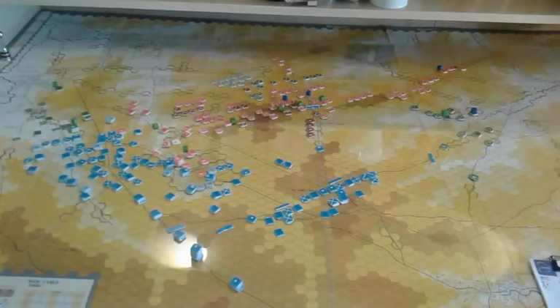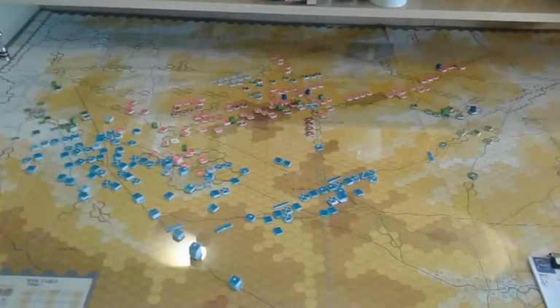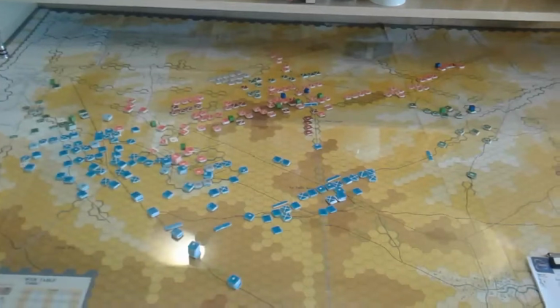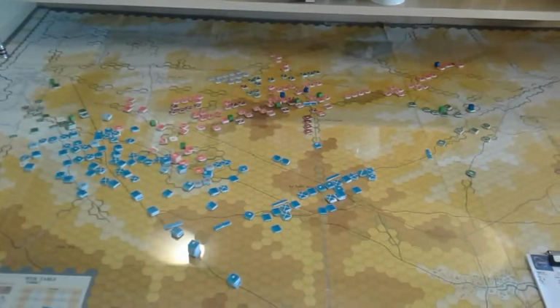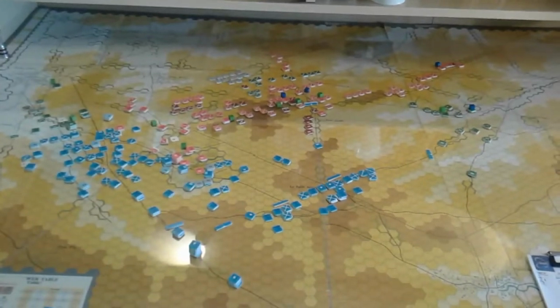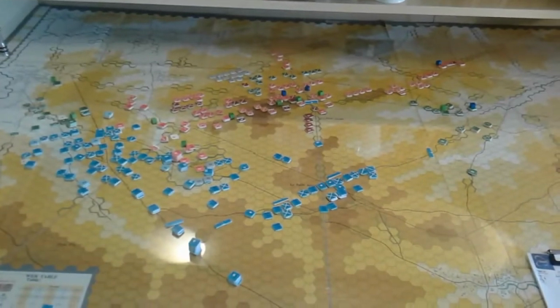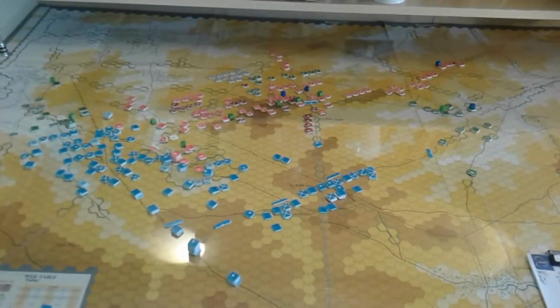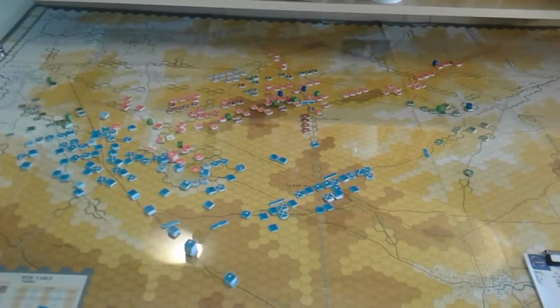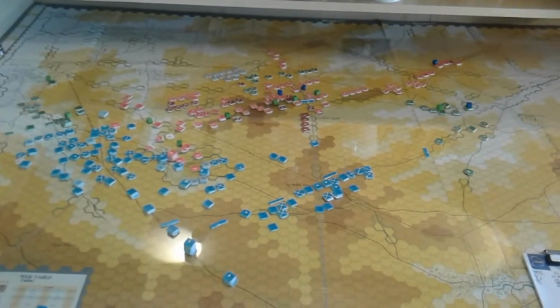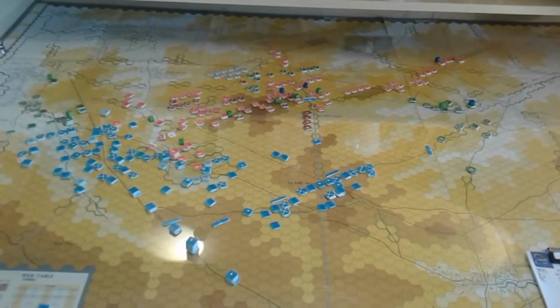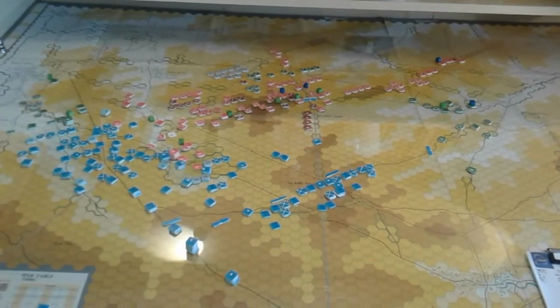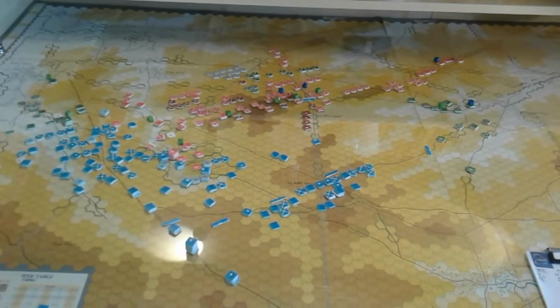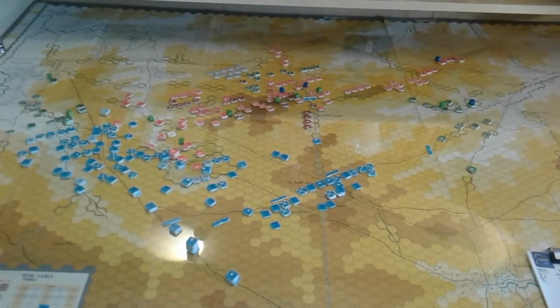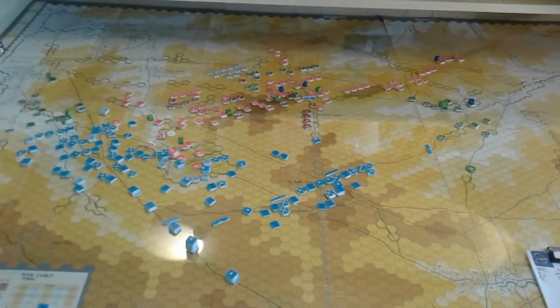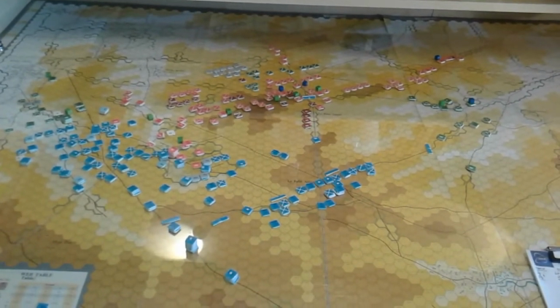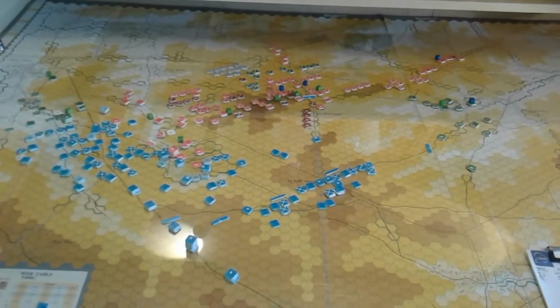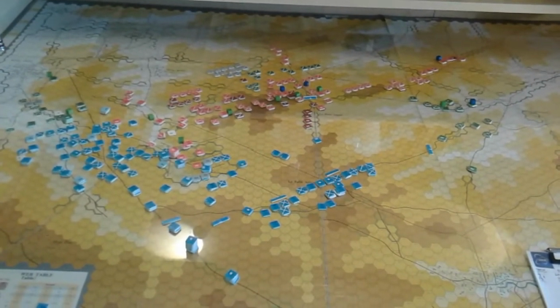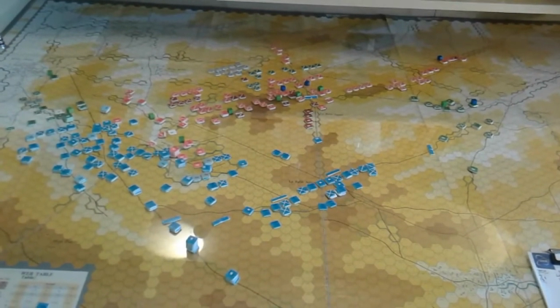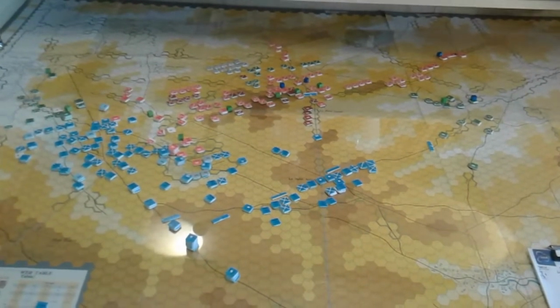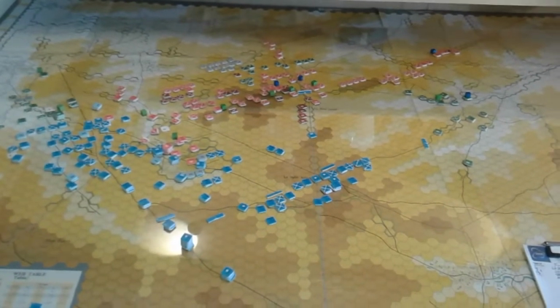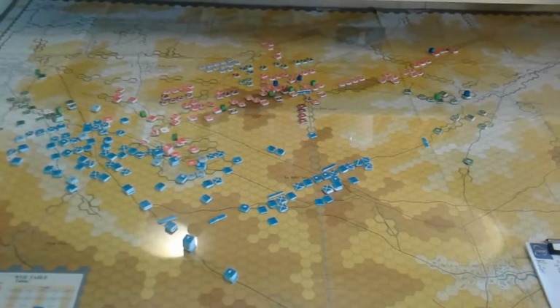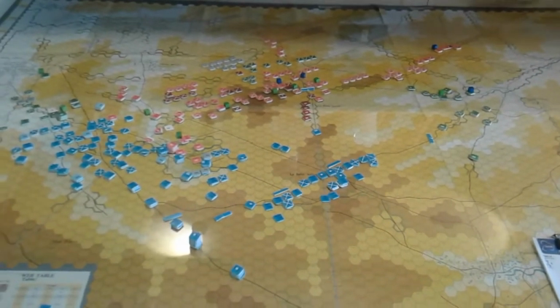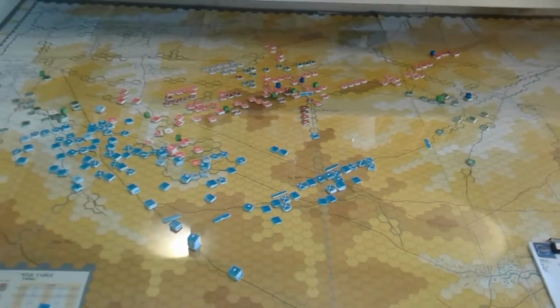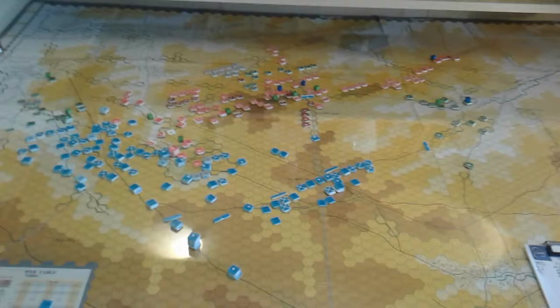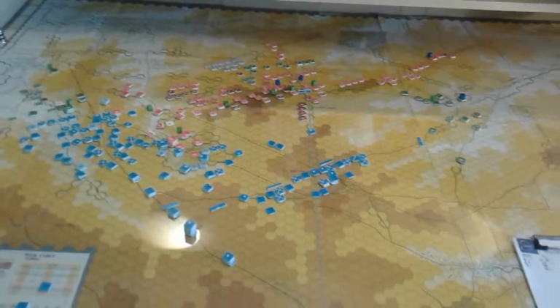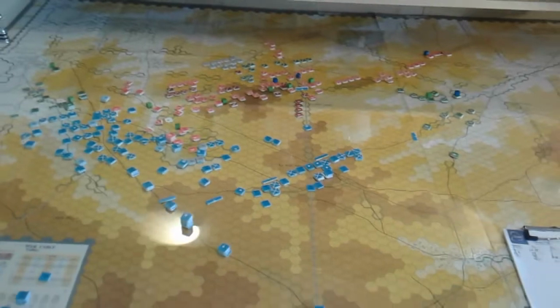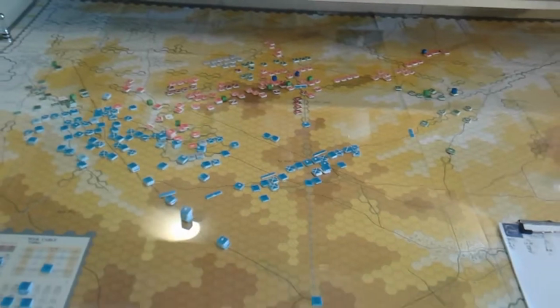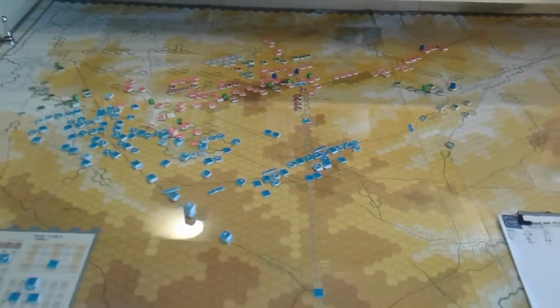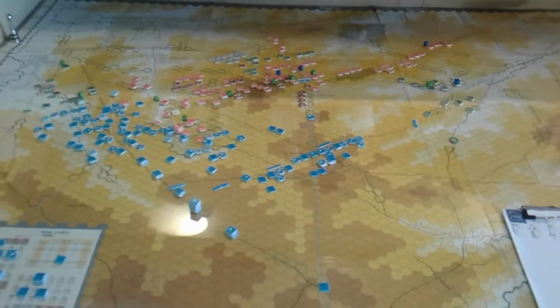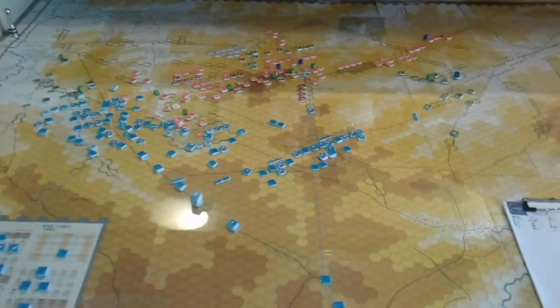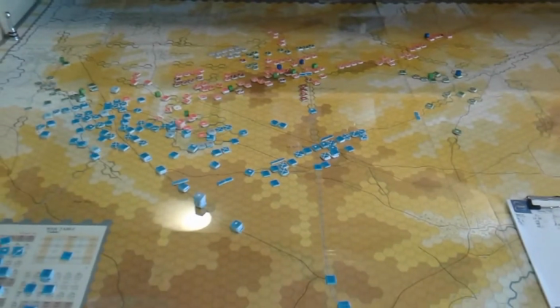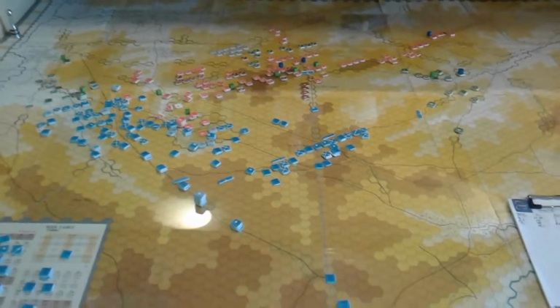Here we are just about to start the 1 p.m. turn, and you can see how the battle is developing.